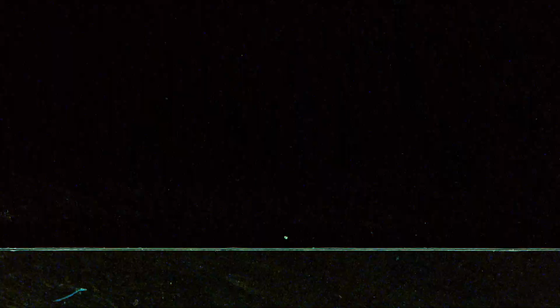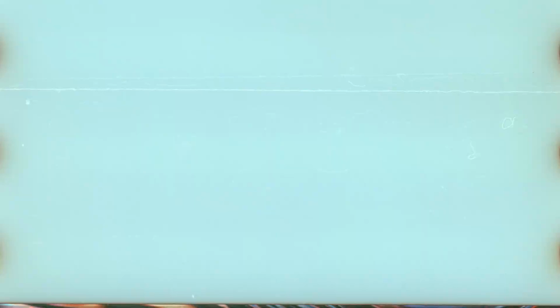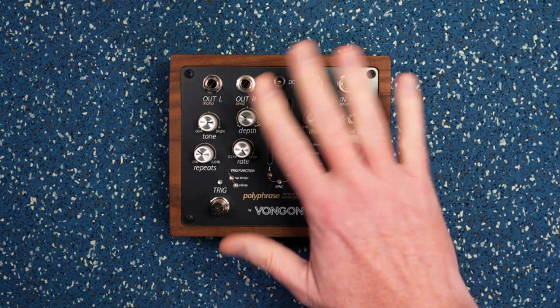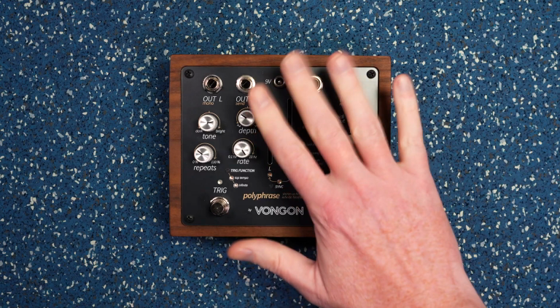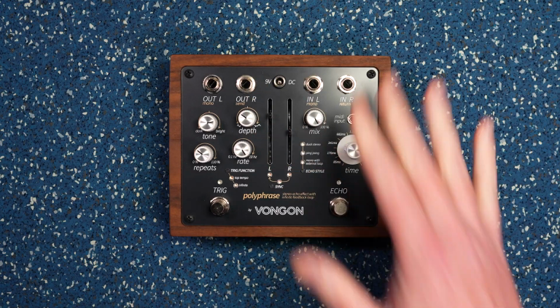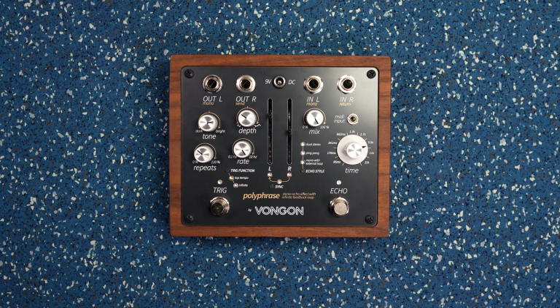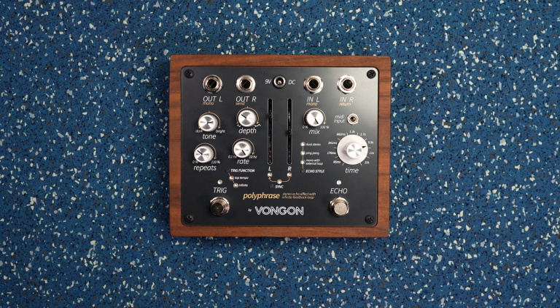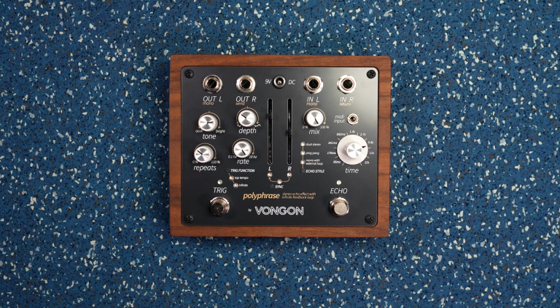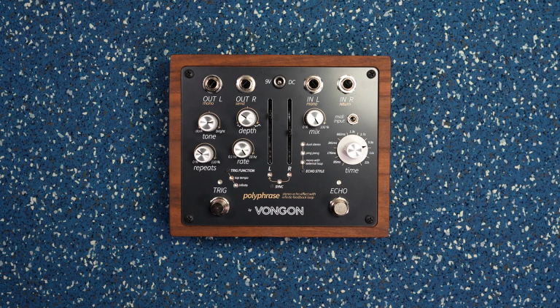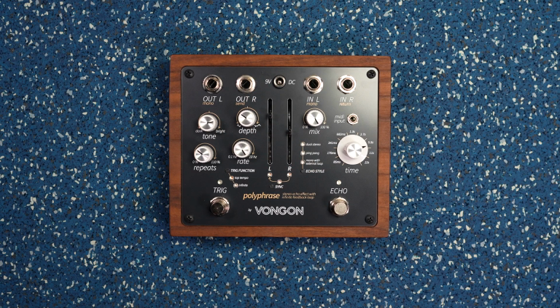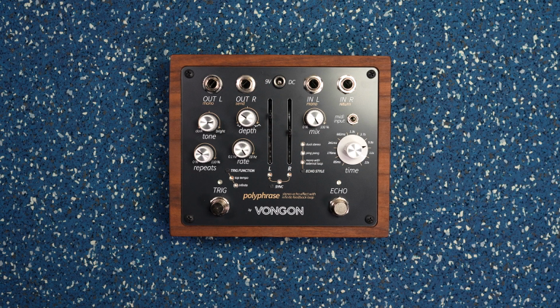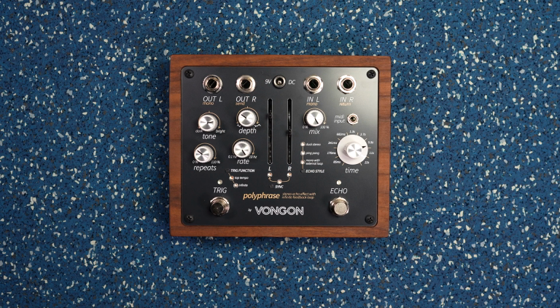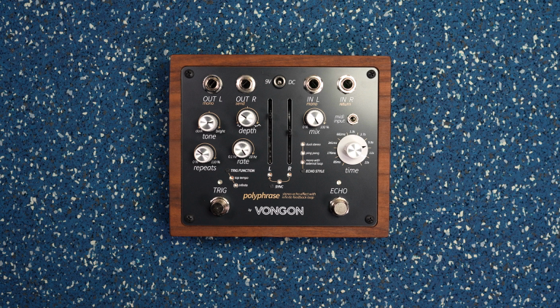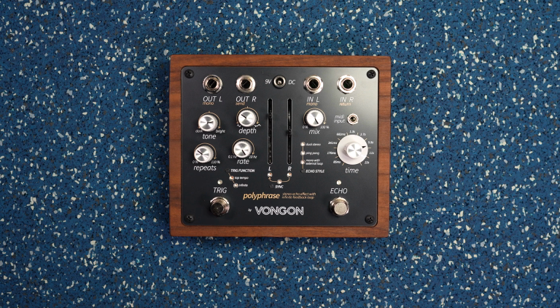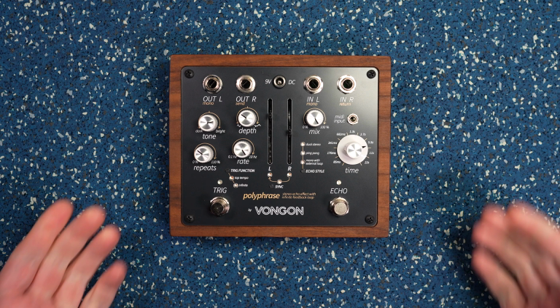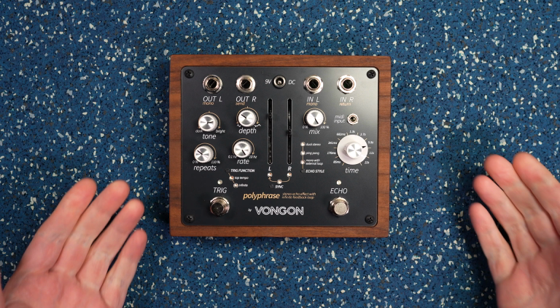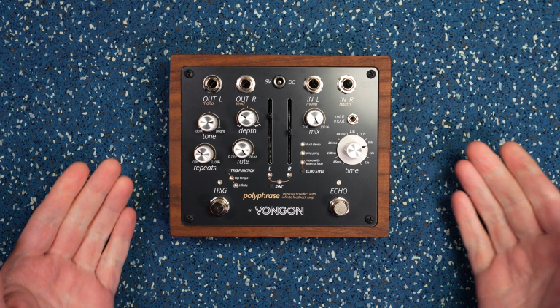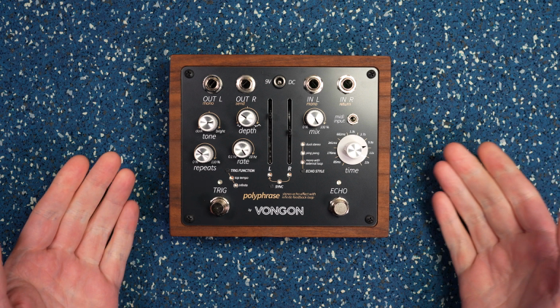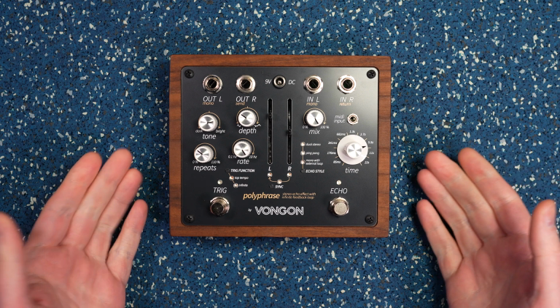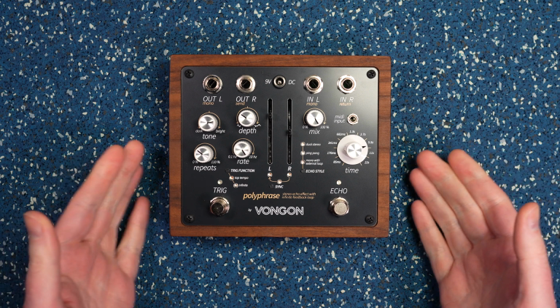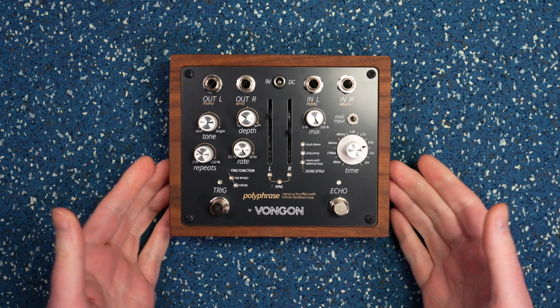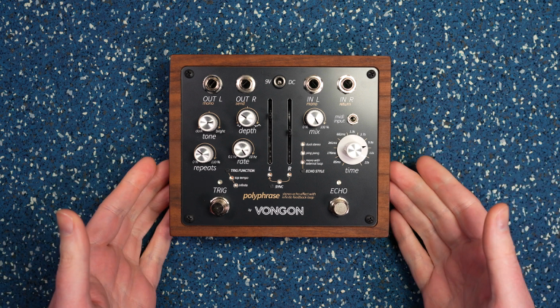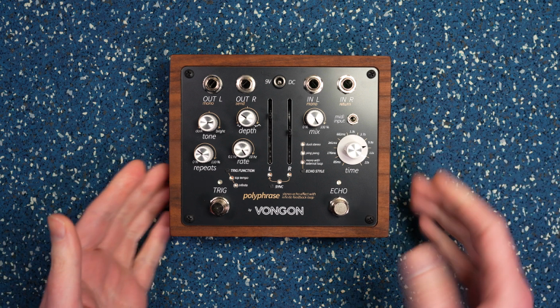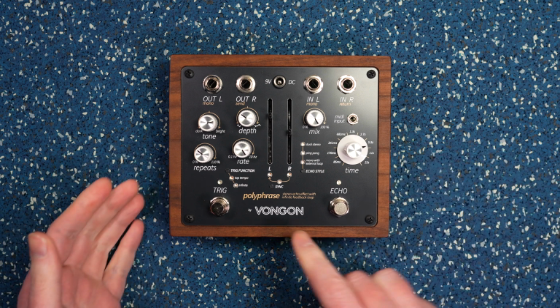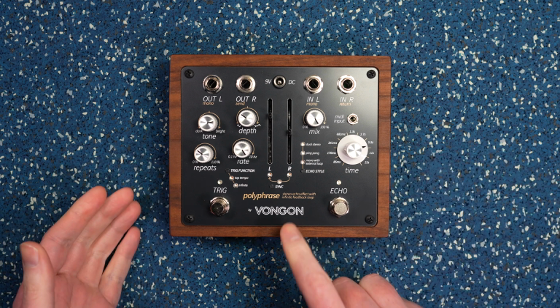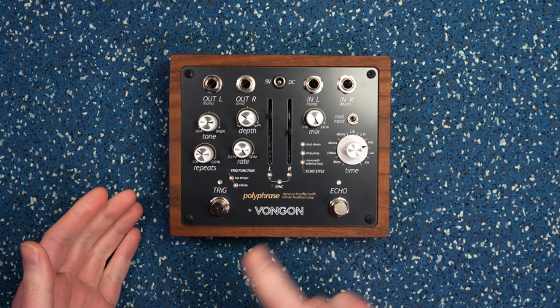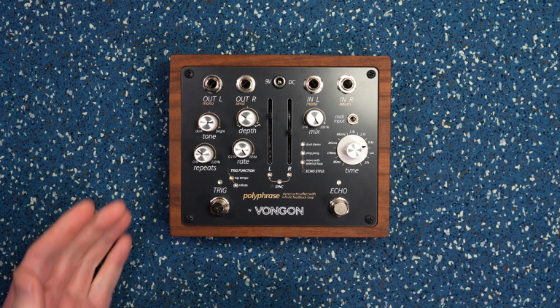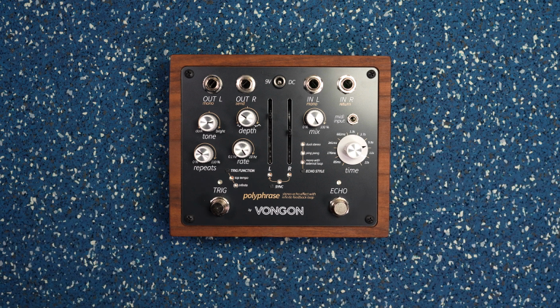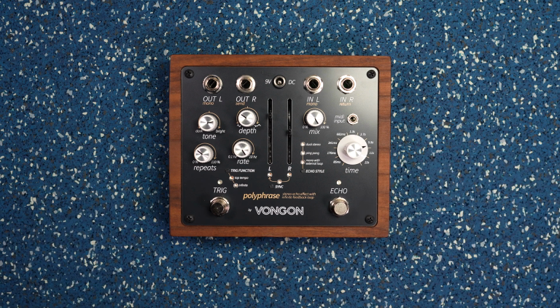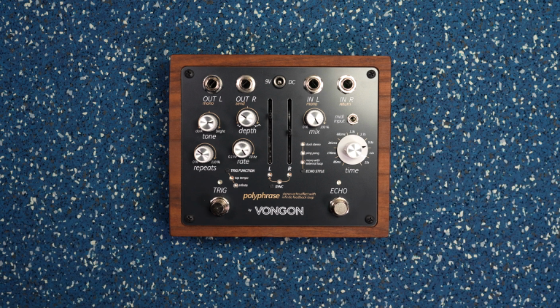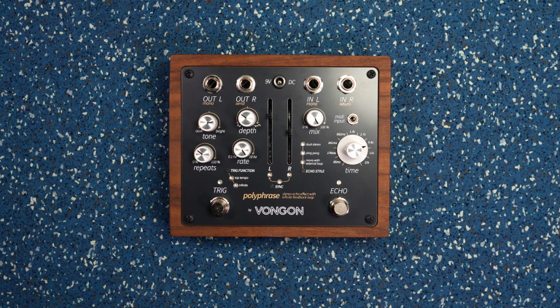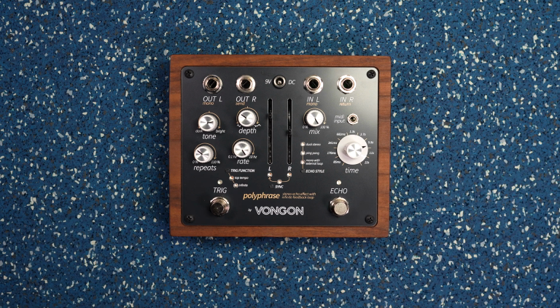Hey, what's up everyone? It's Duskmos and today I'm here to show you how to update the firmware on the VonGon Polyphrase.